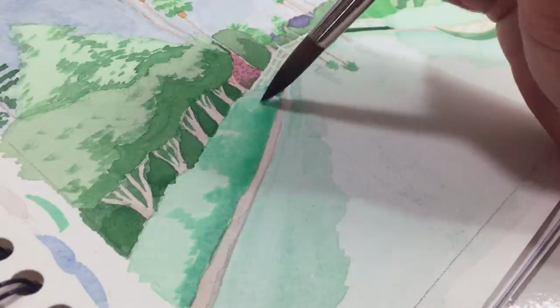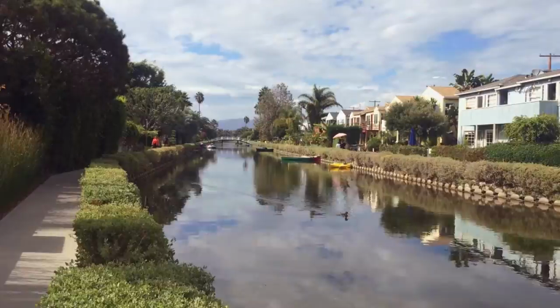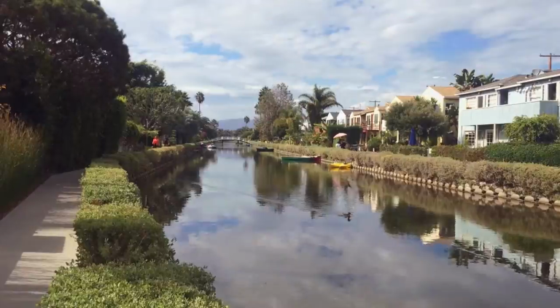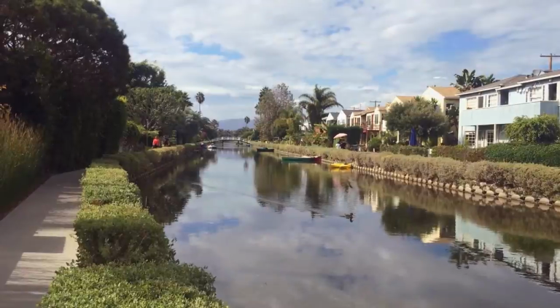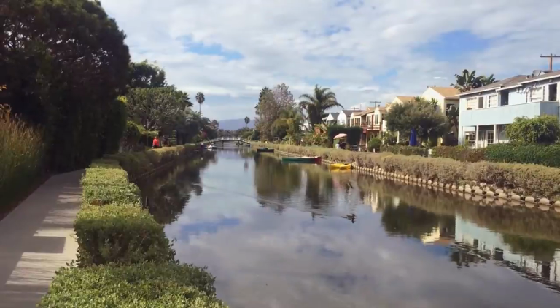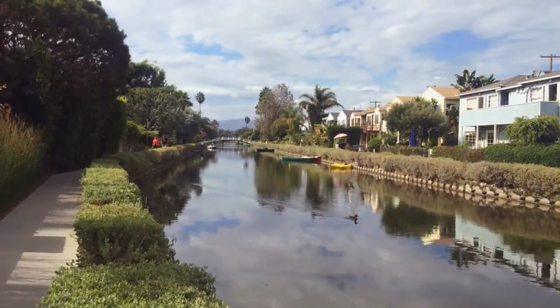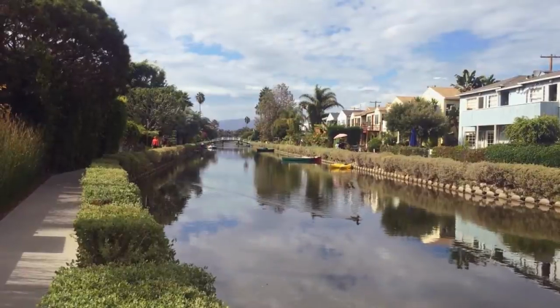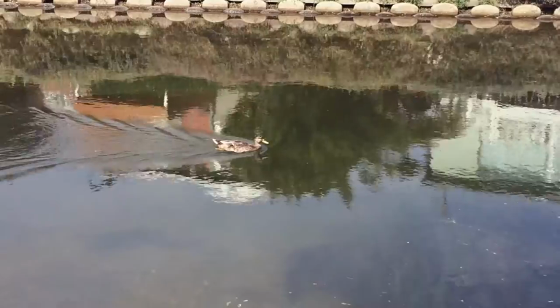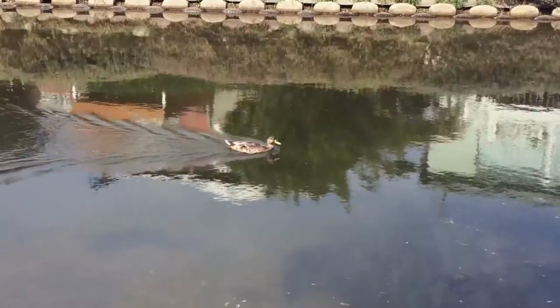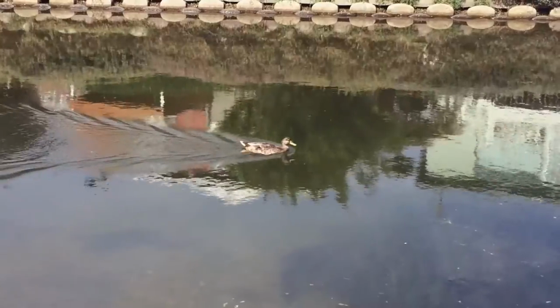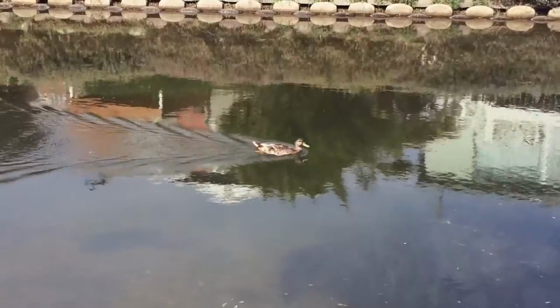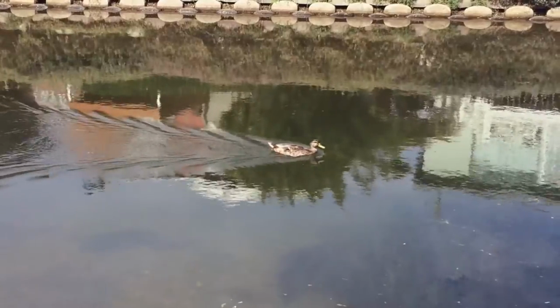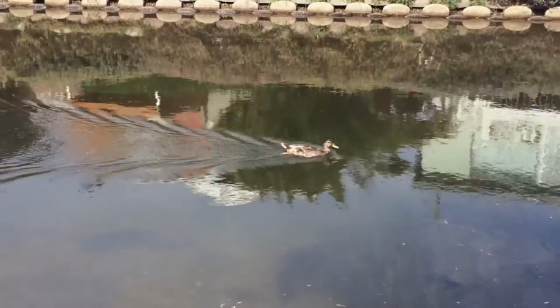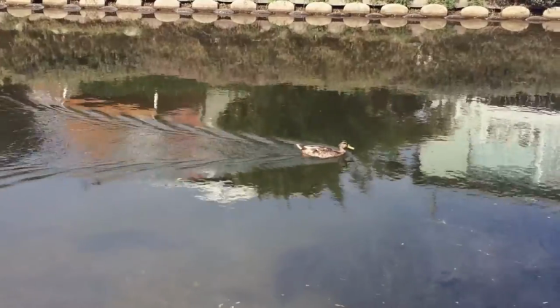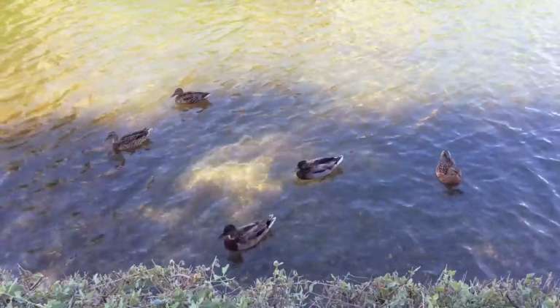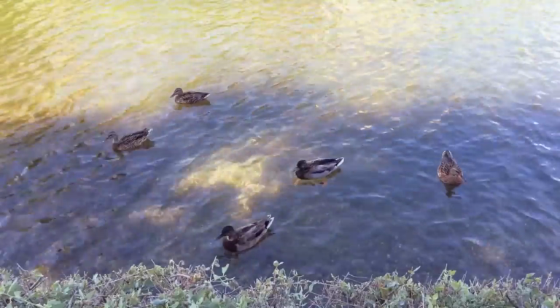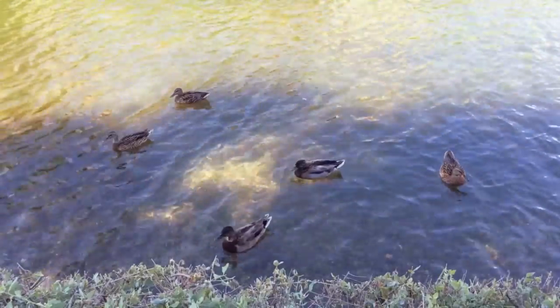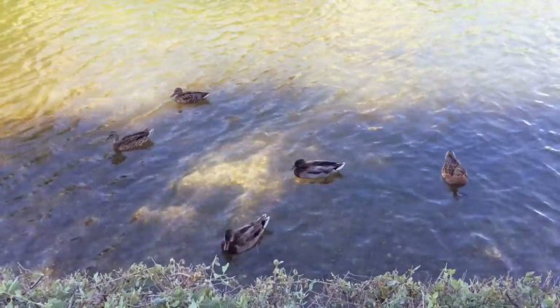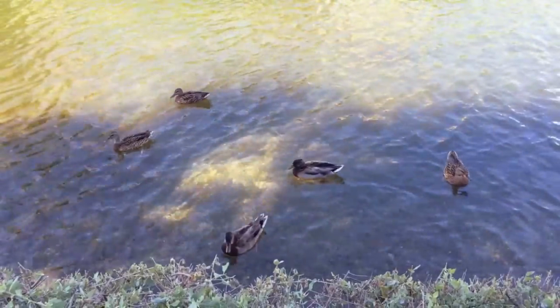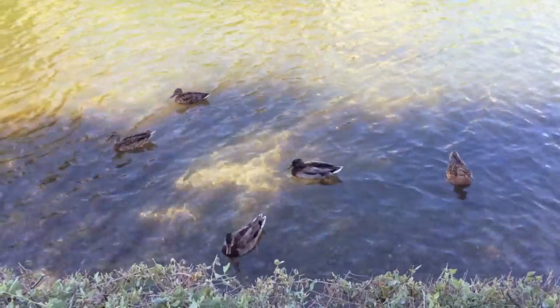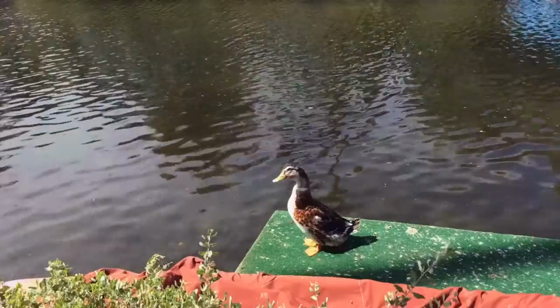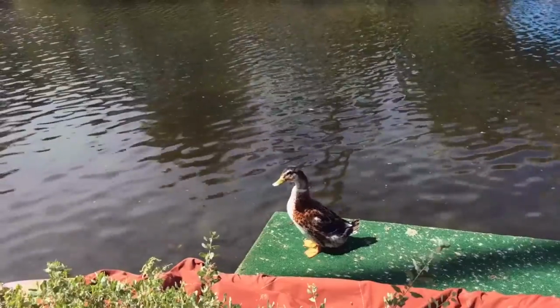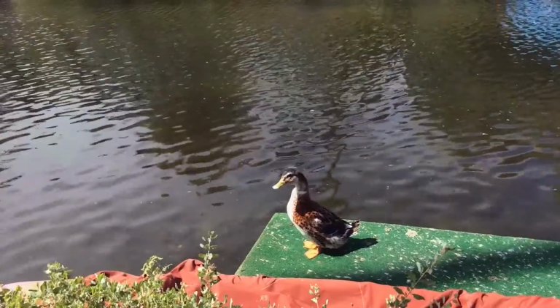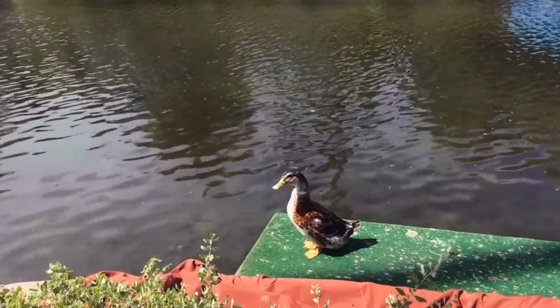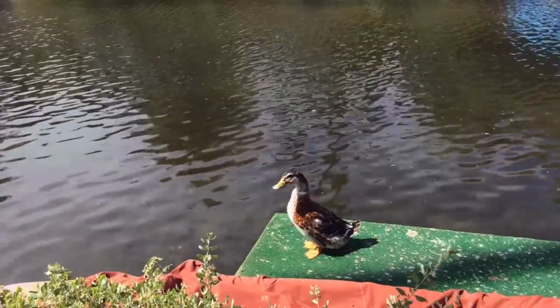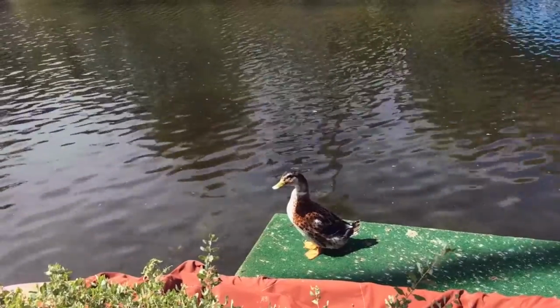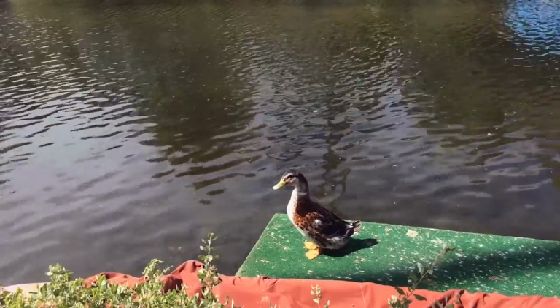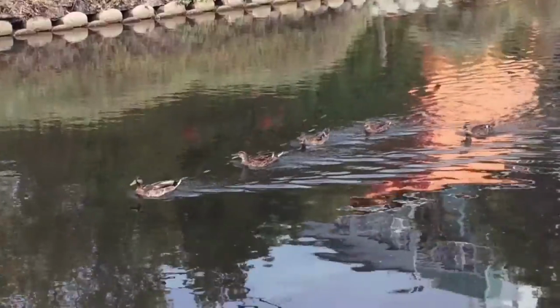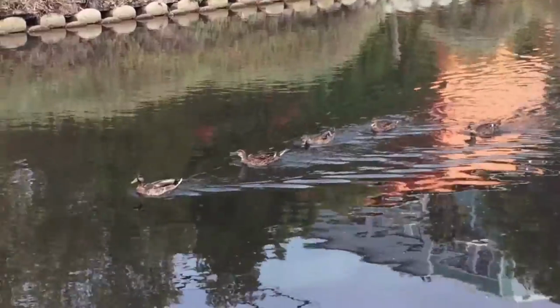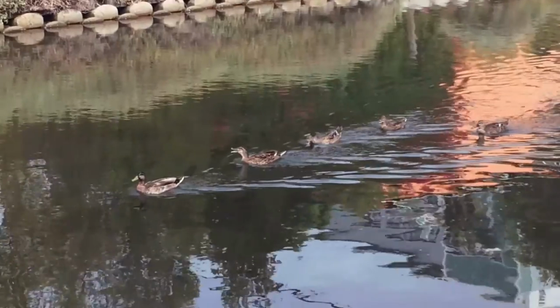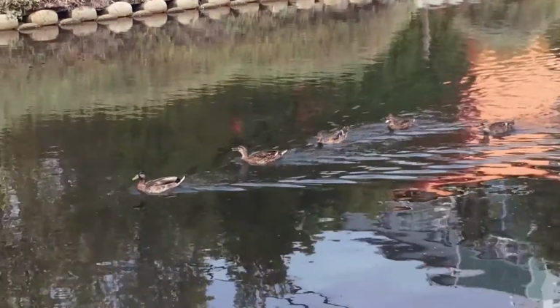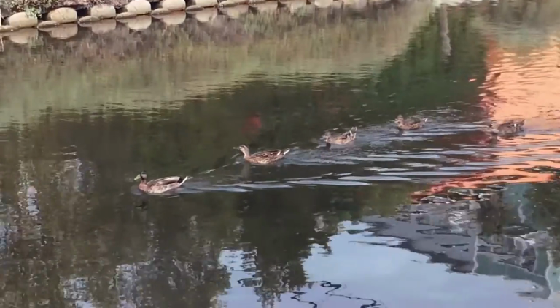The canals are just north of the Ballona Wetlands so there's lots of birds that like to hang out there, especially ducks.